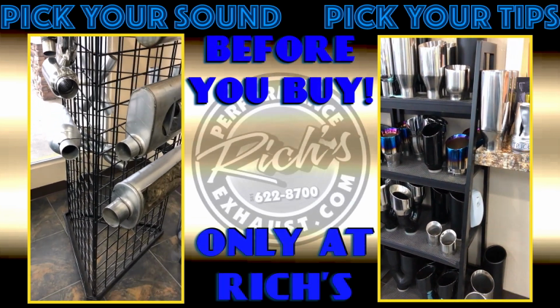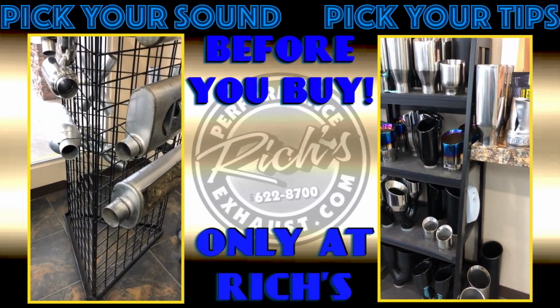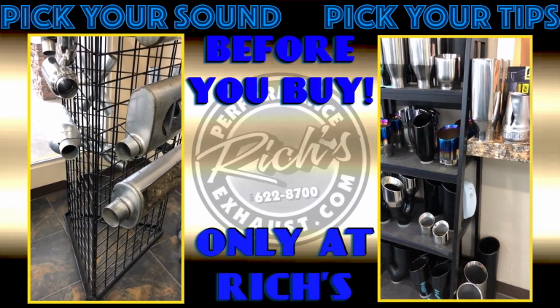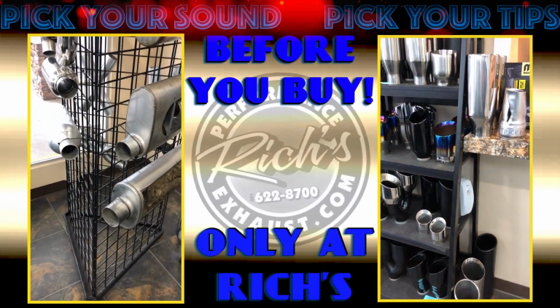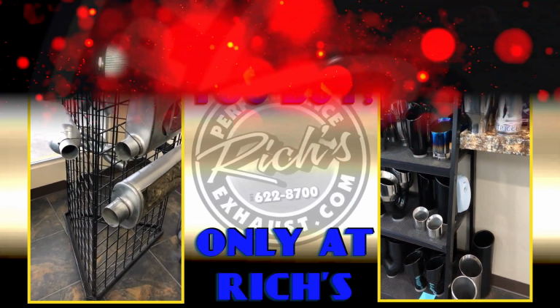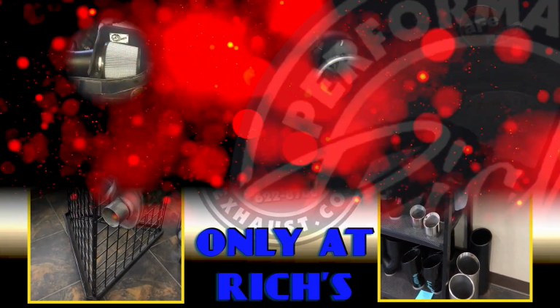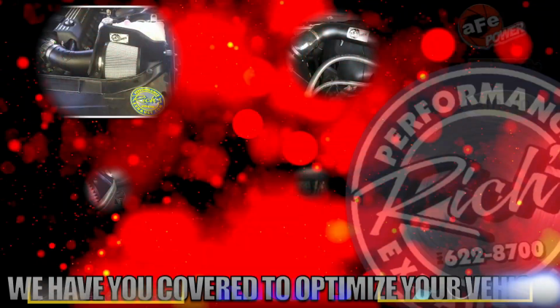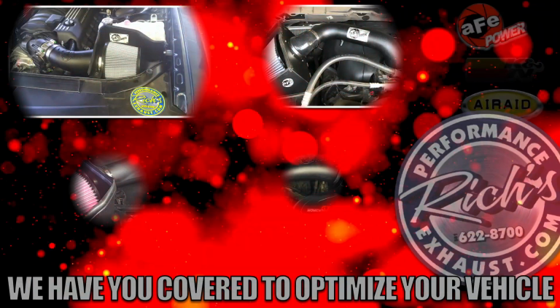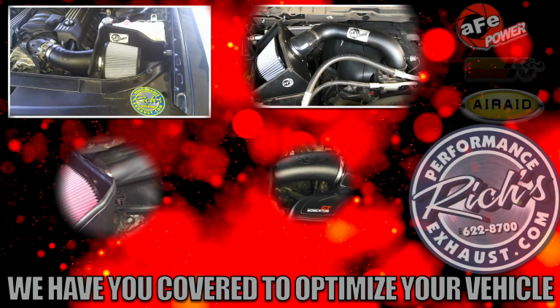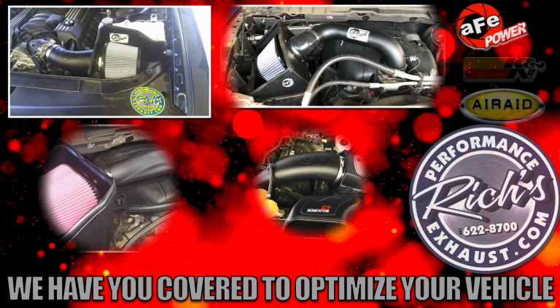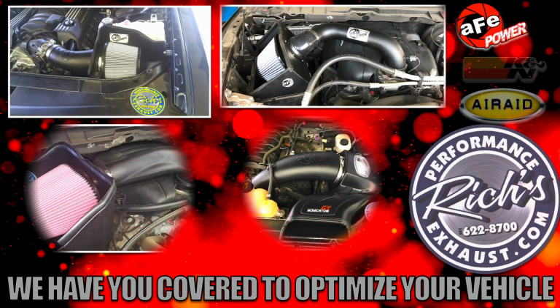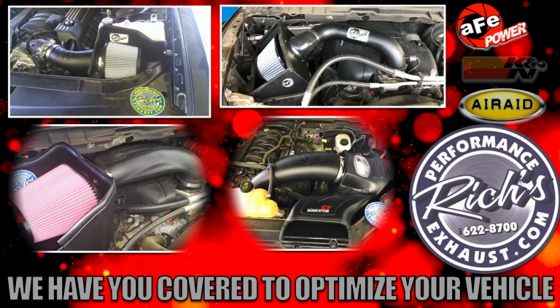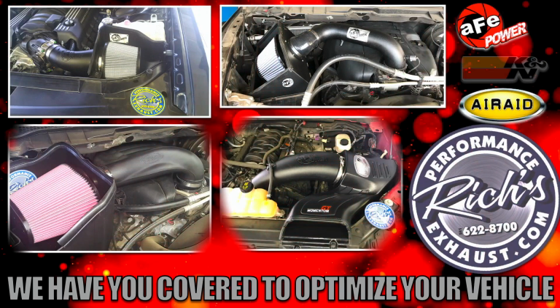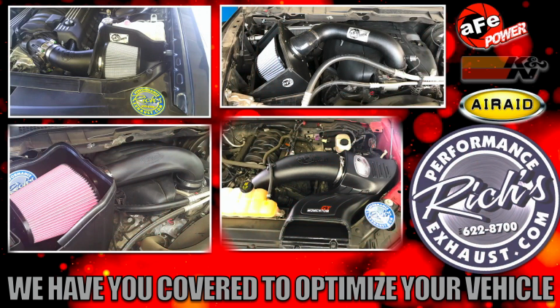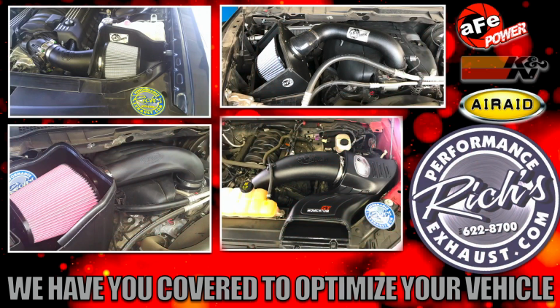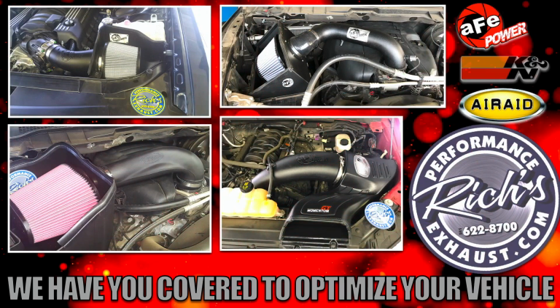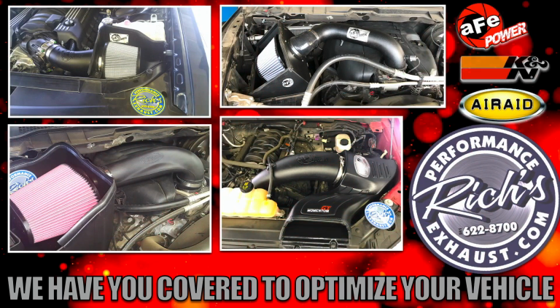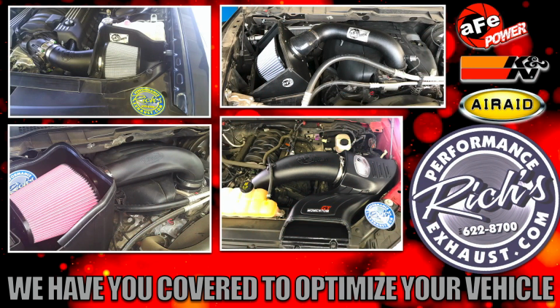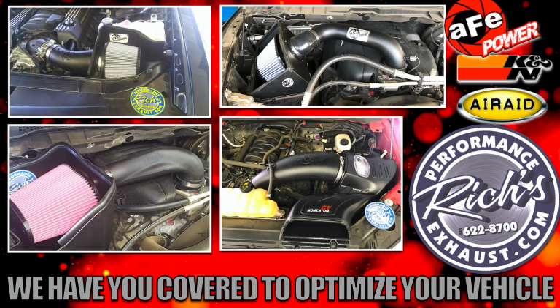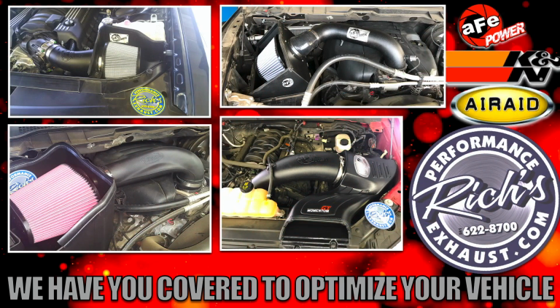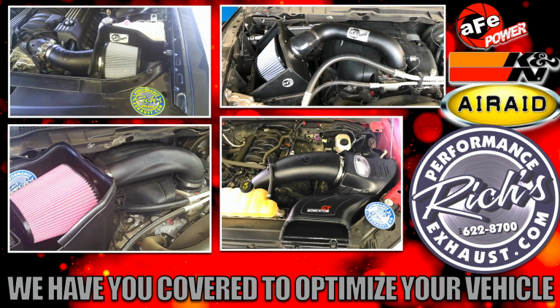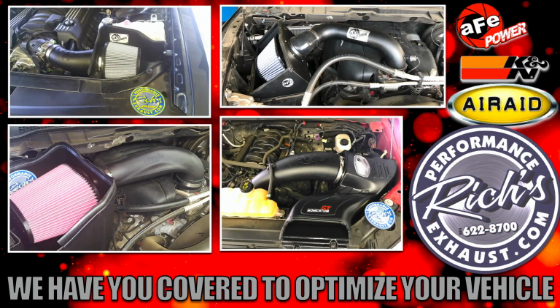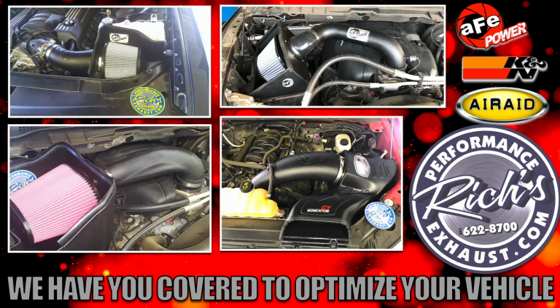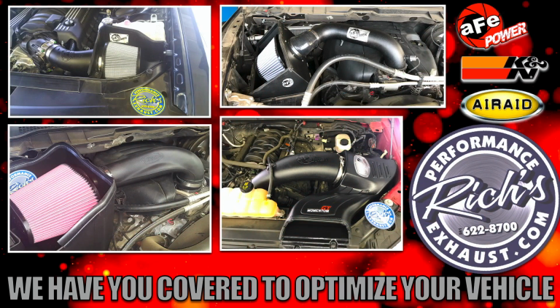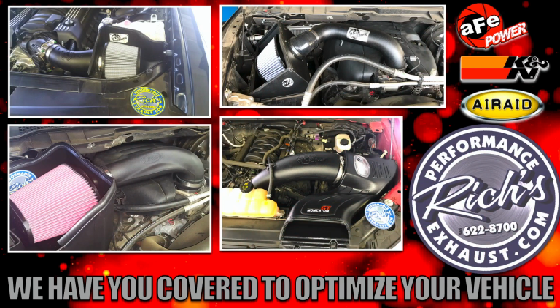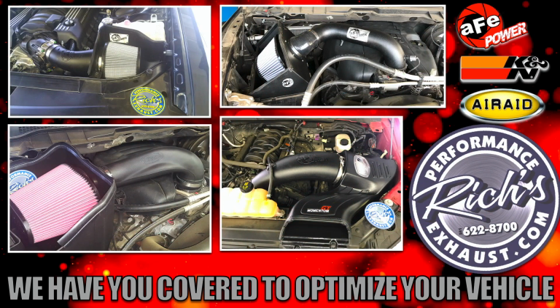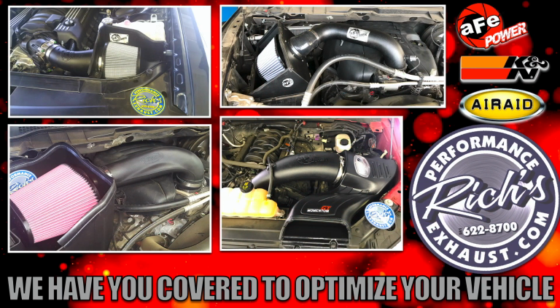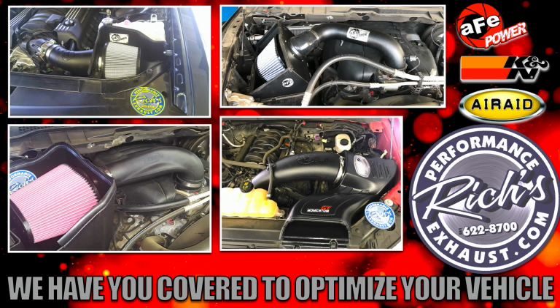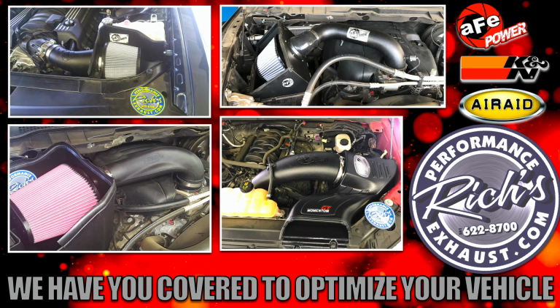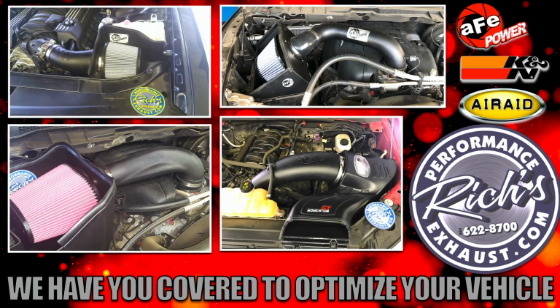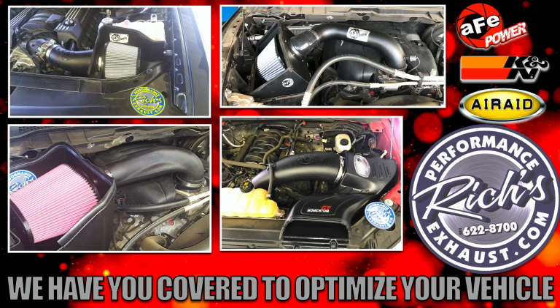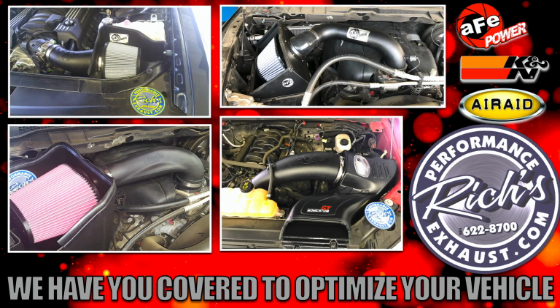To further optimize your vehicle's performance, we carry K&N, Air Raid, and AFE.